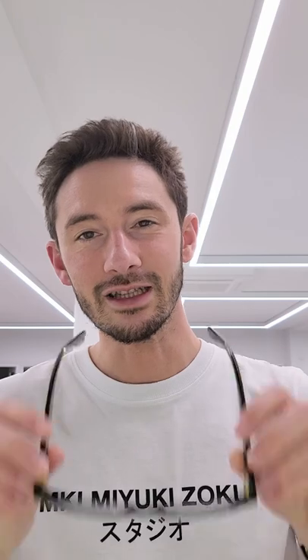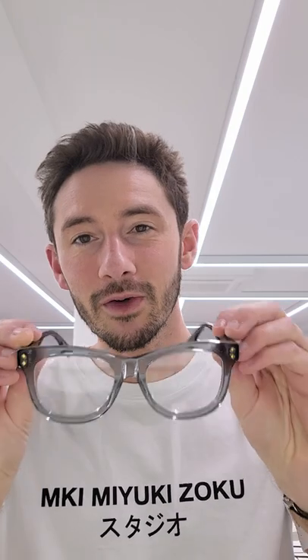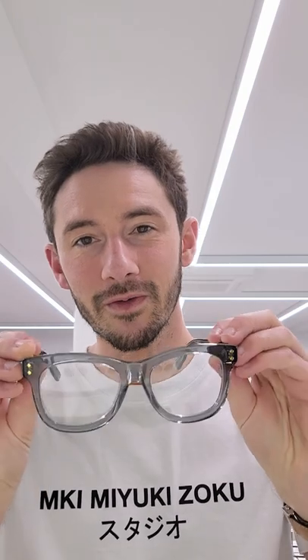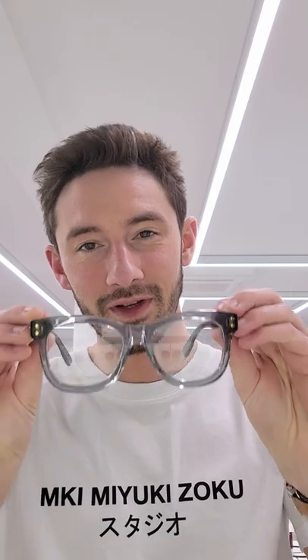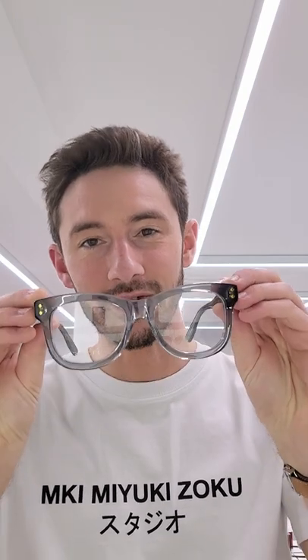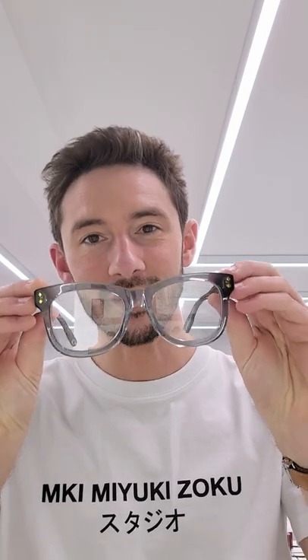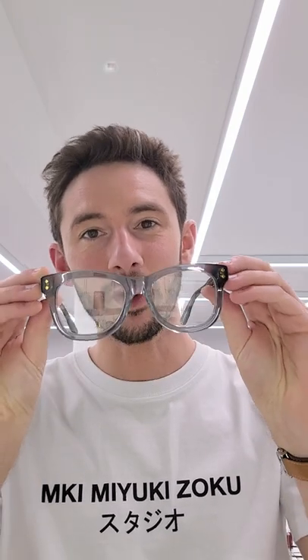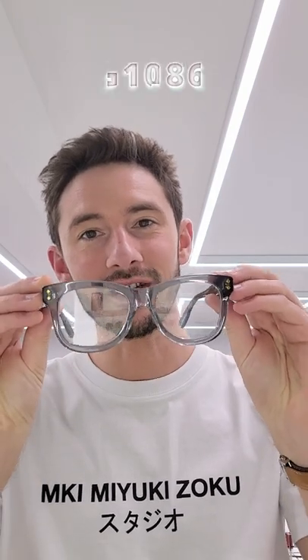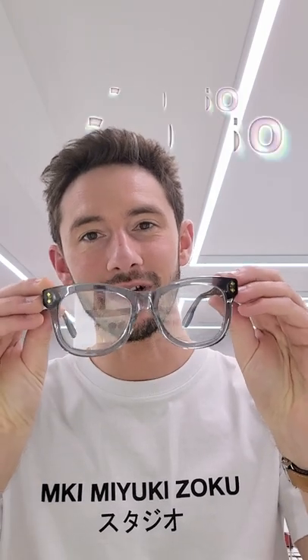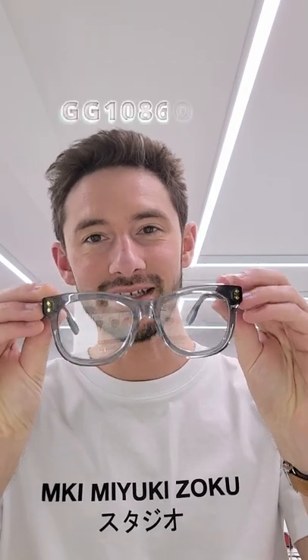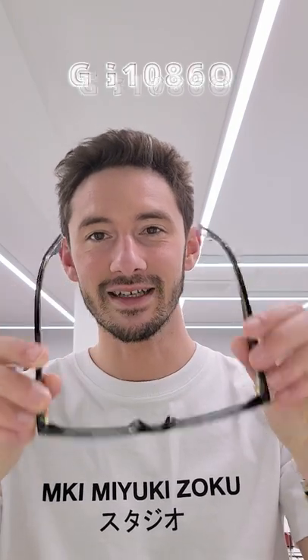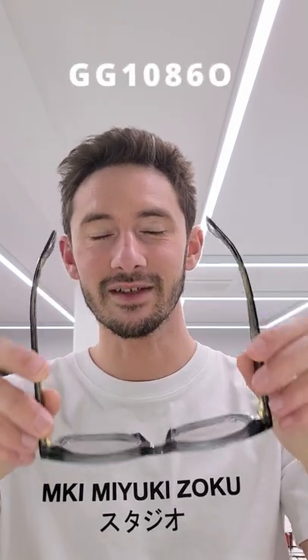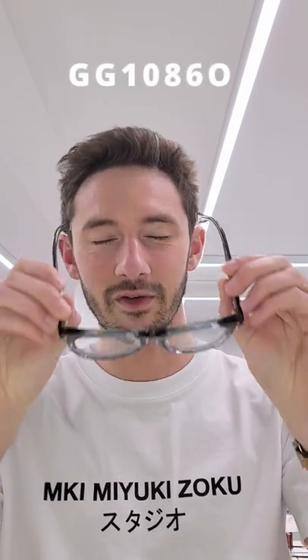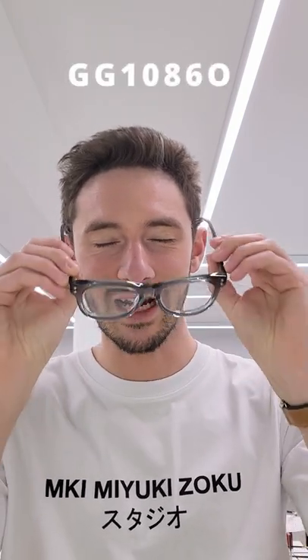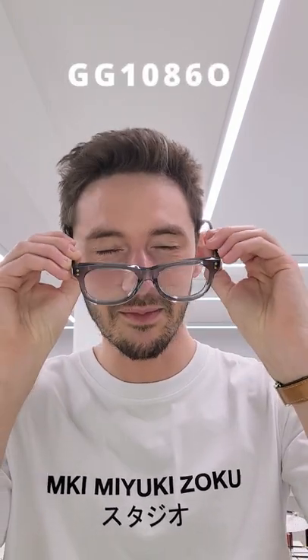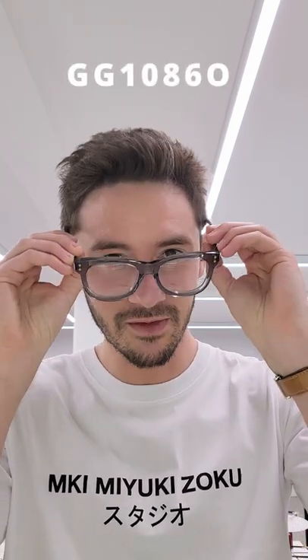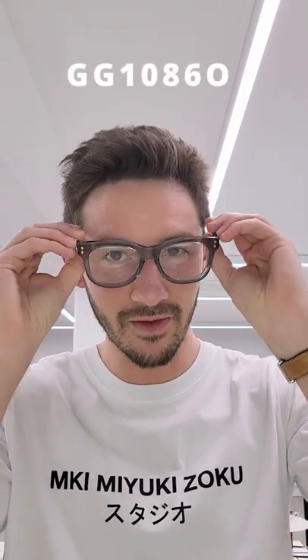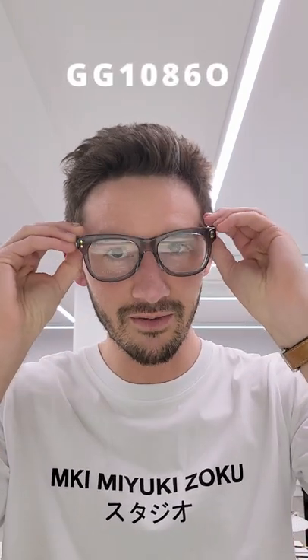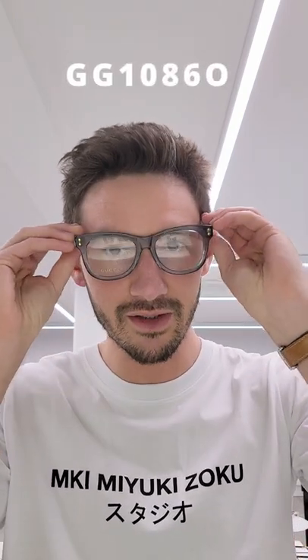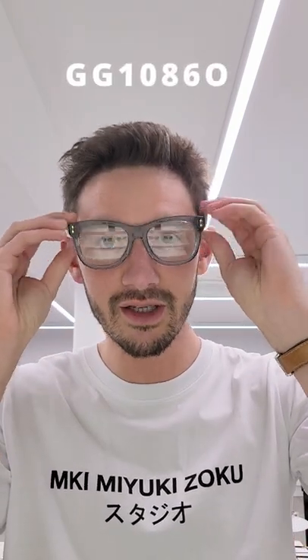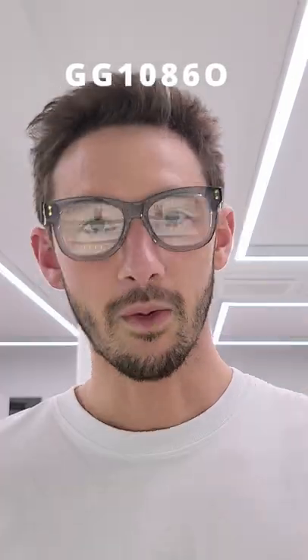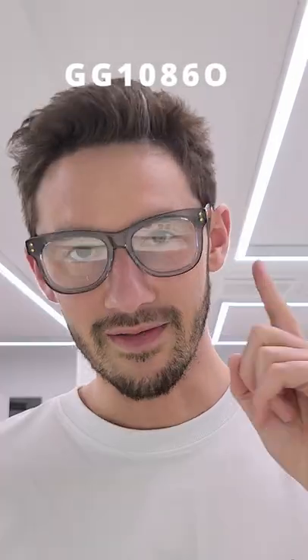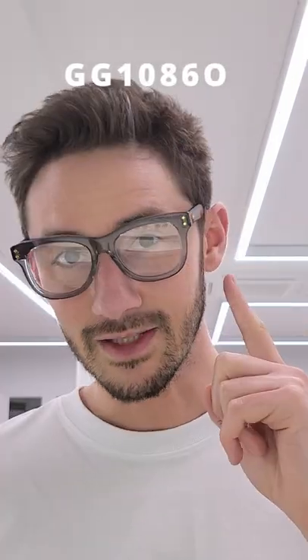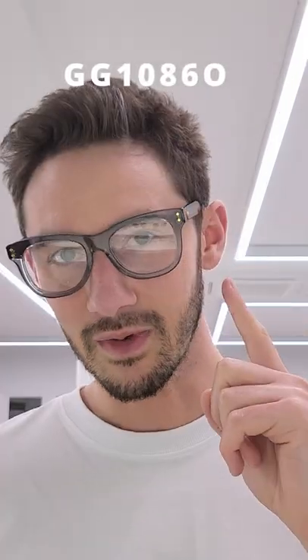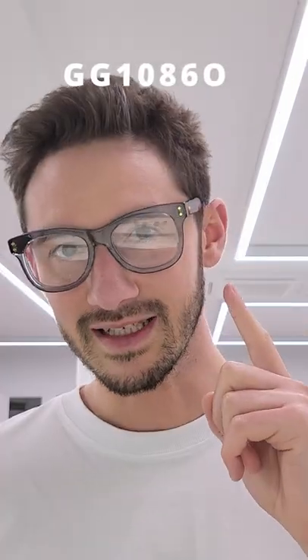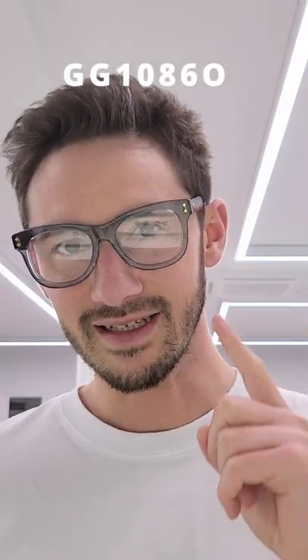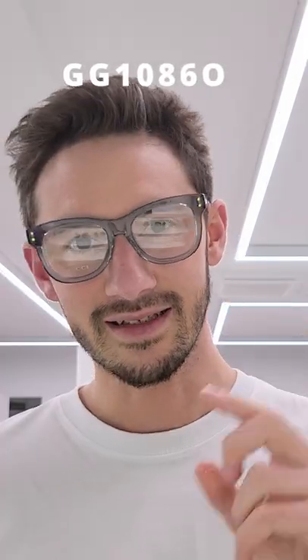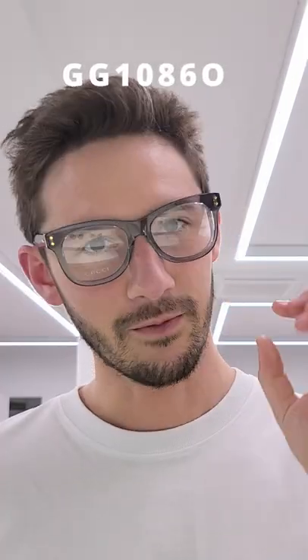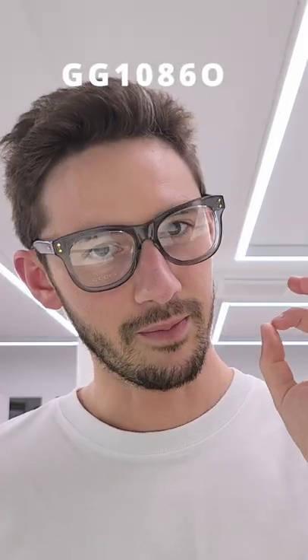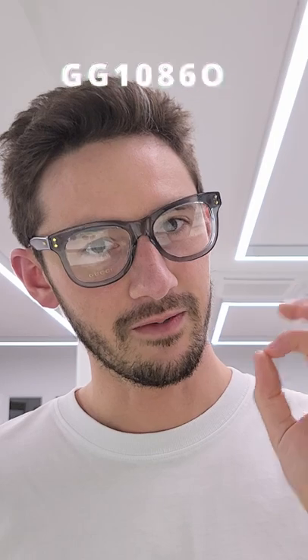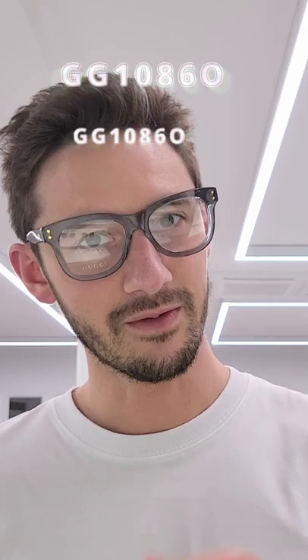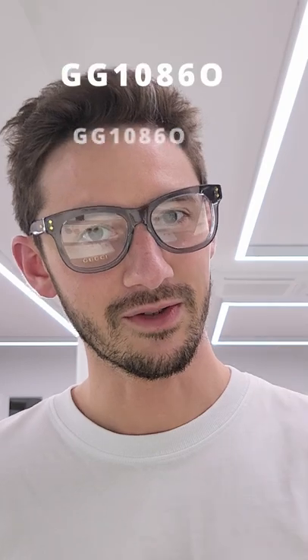I love the Gucci 1086, one of my absolute favourites. Combine this one with the tint for a perfect result.